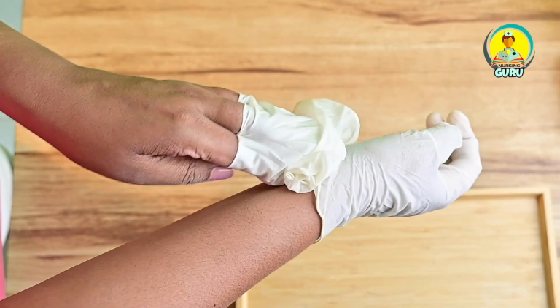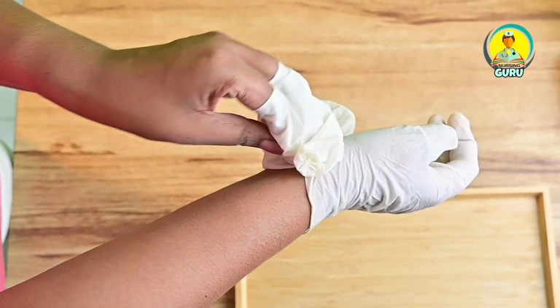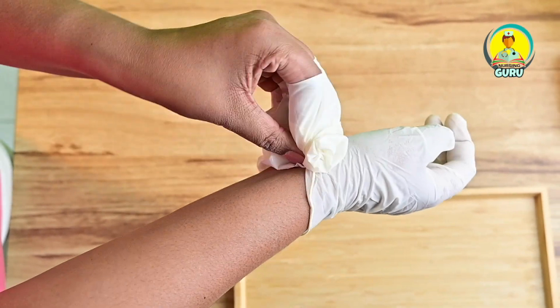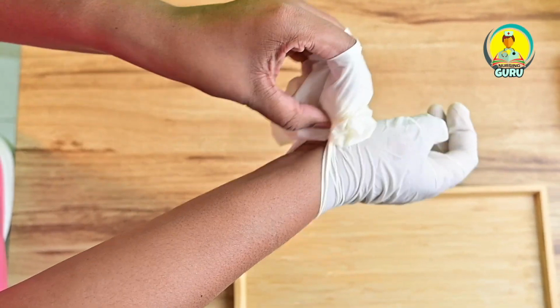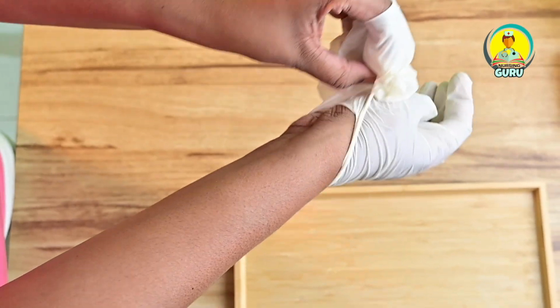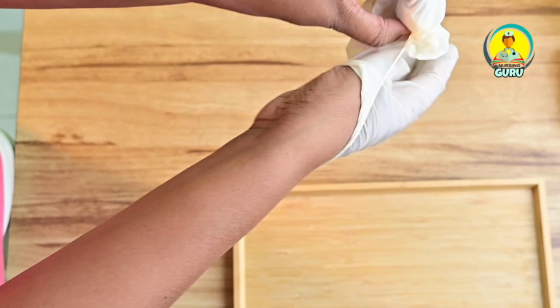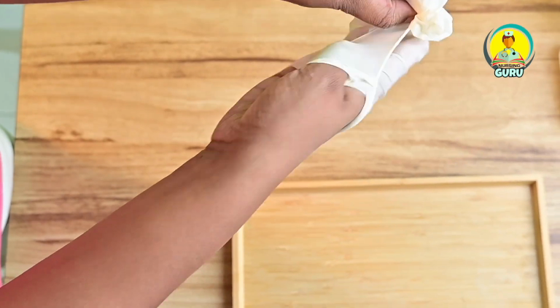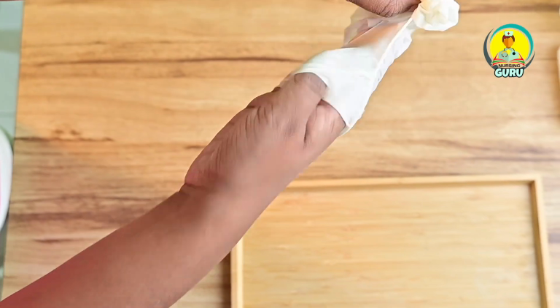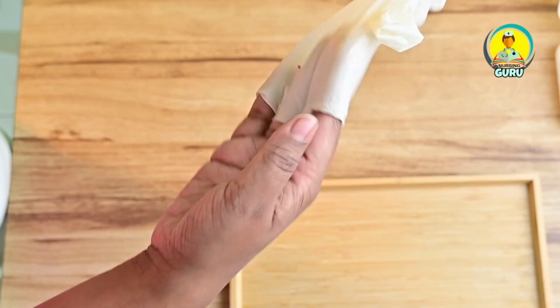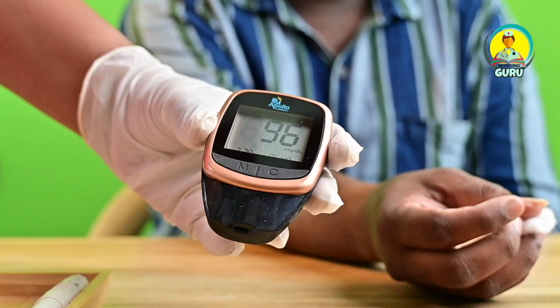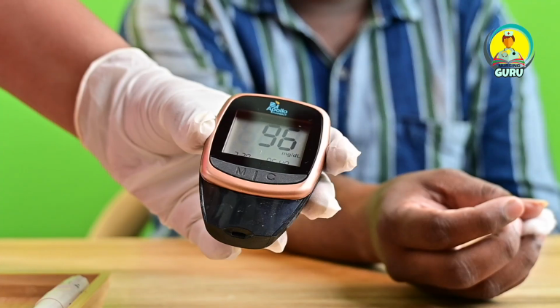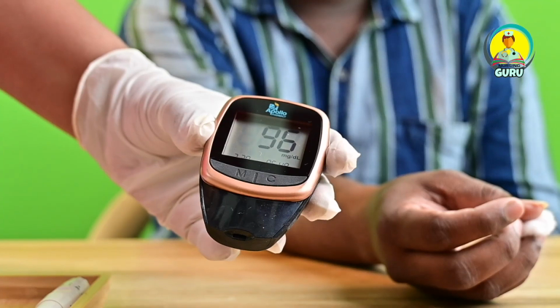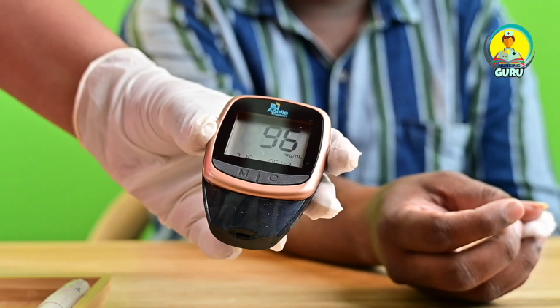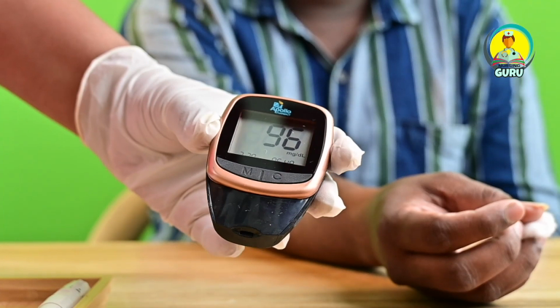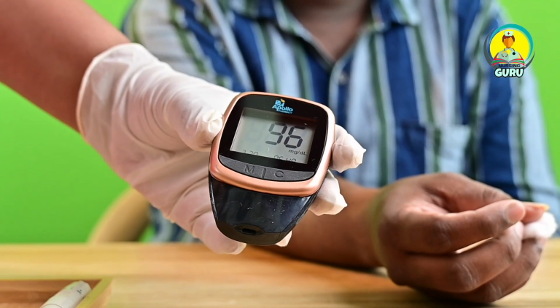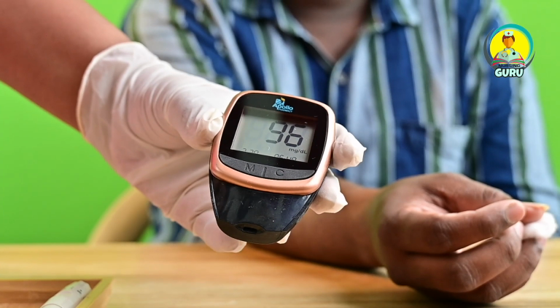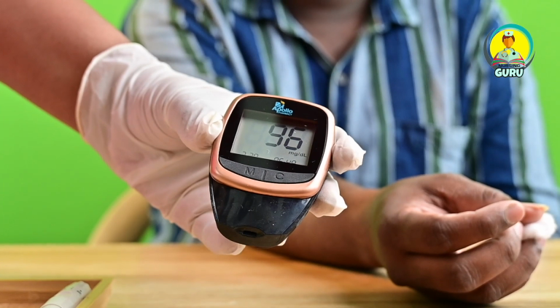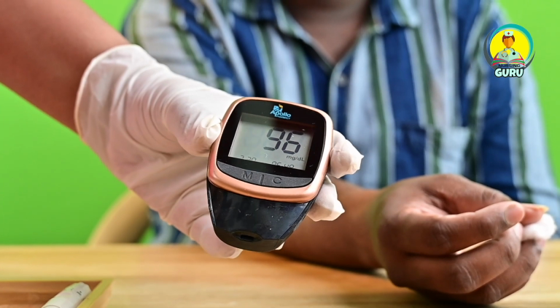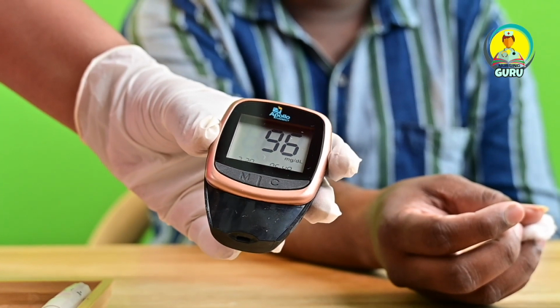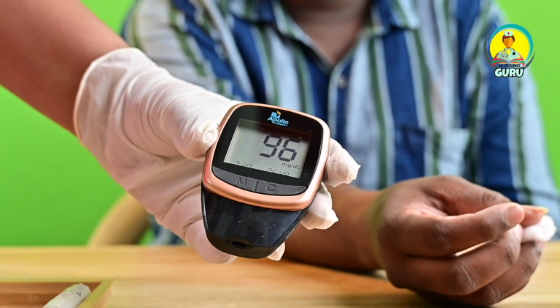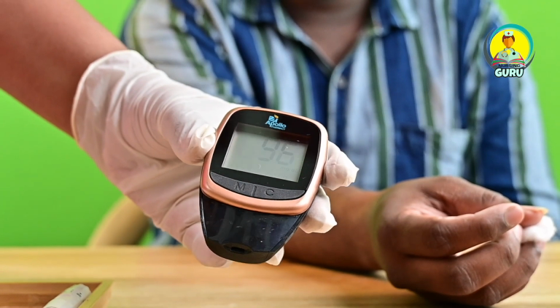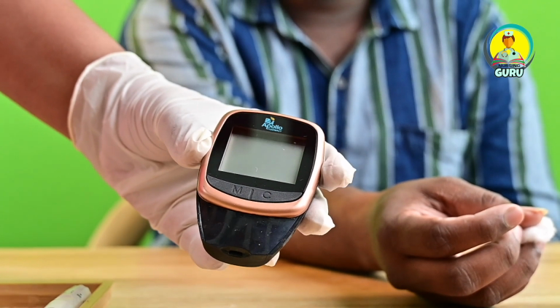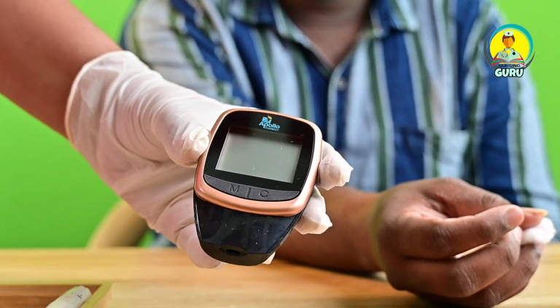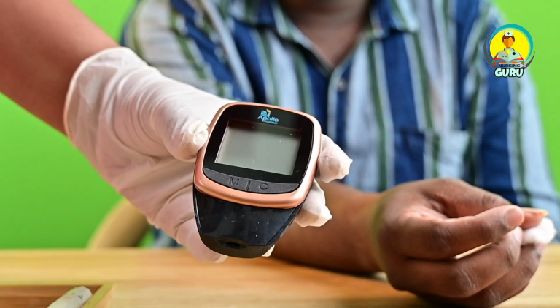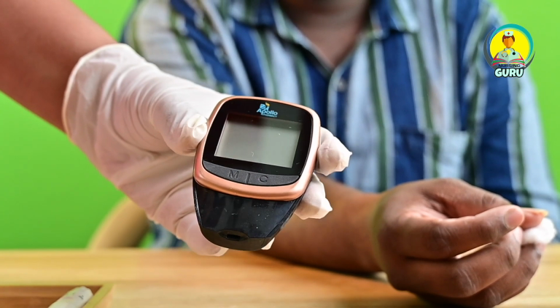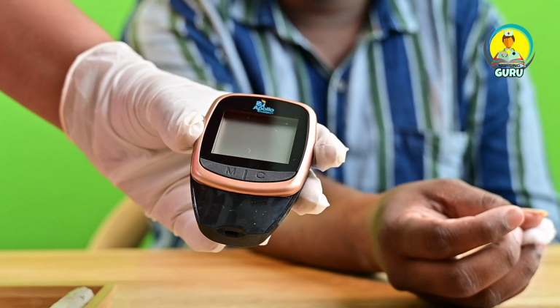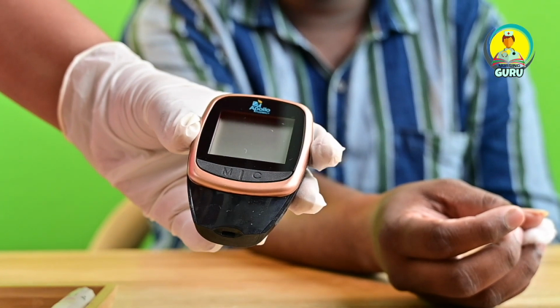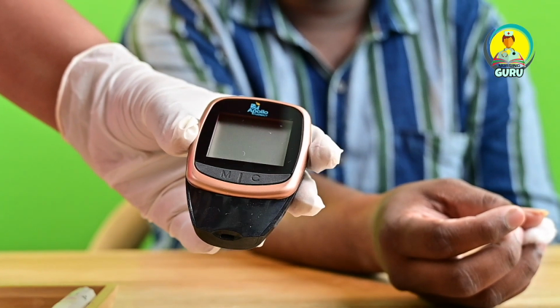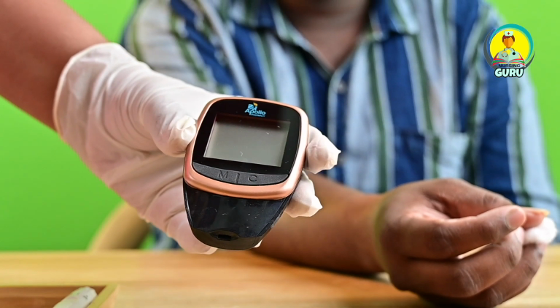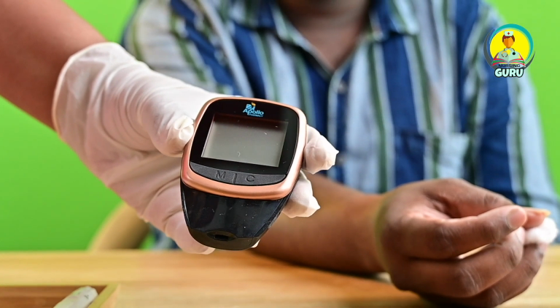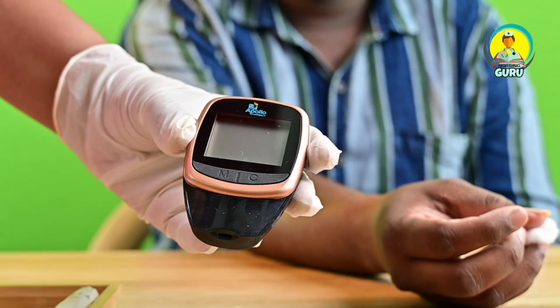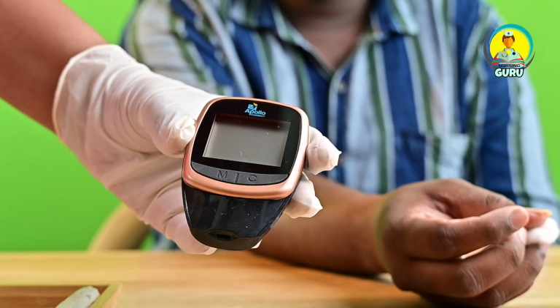Record the values and inform the patient. This is all about the procedure.